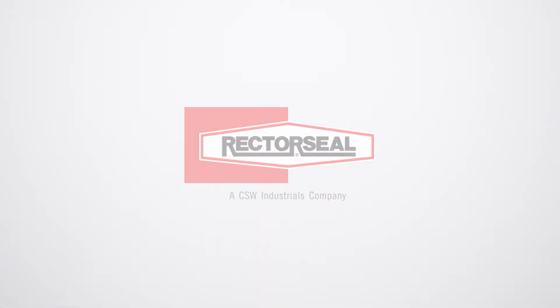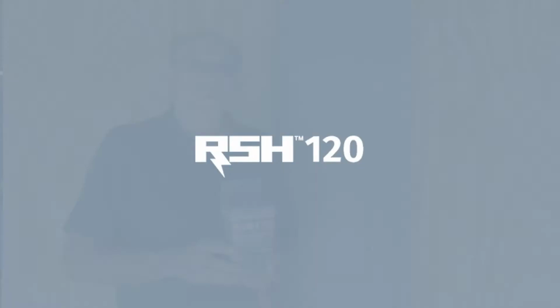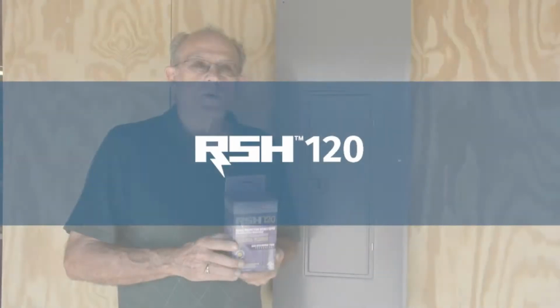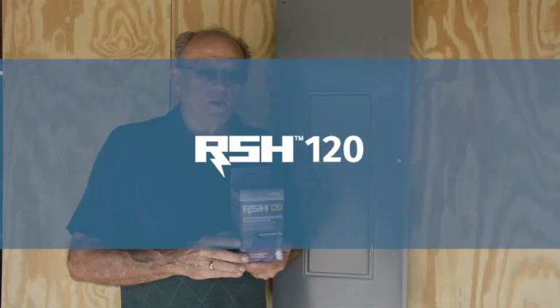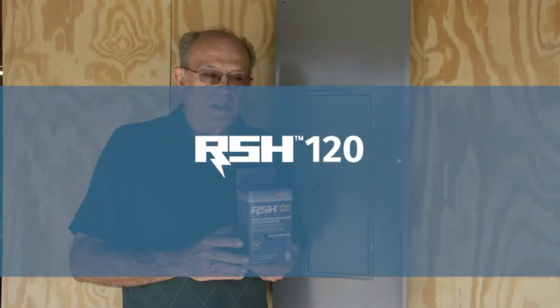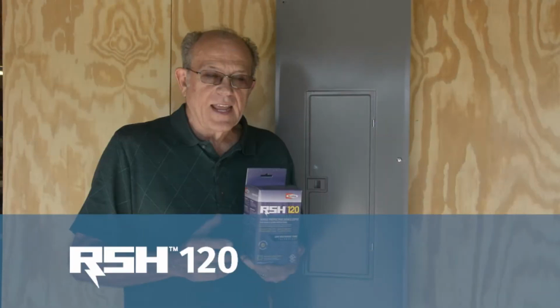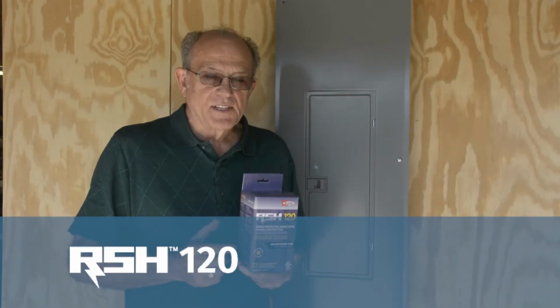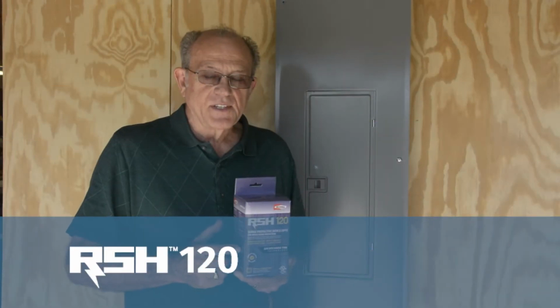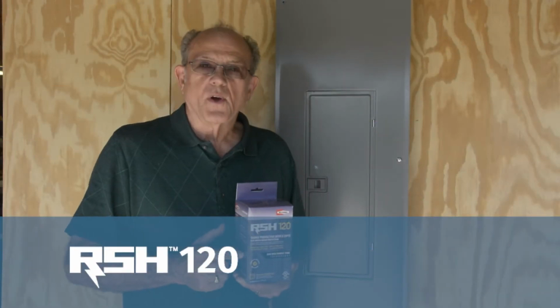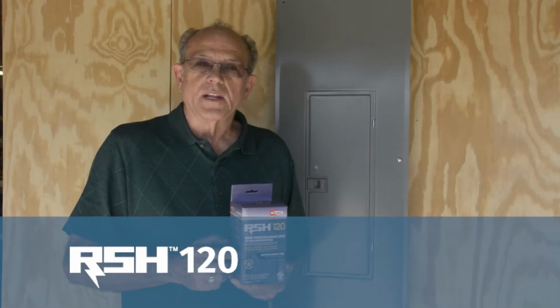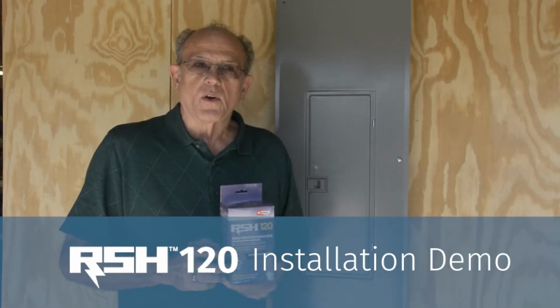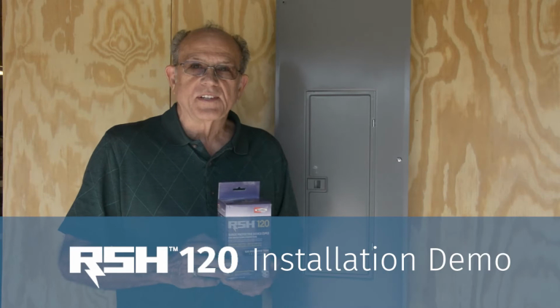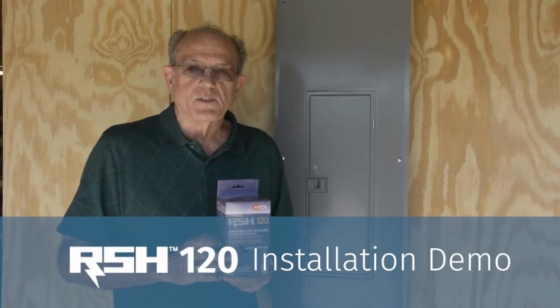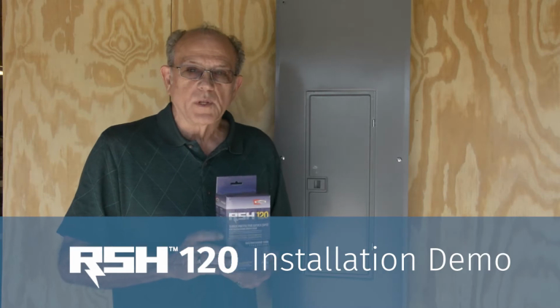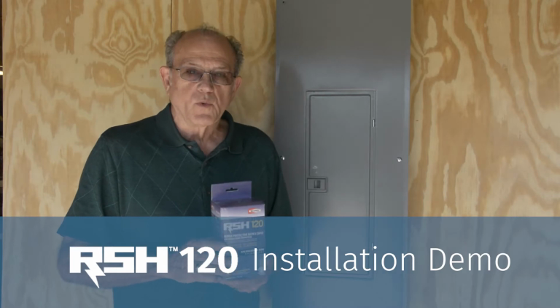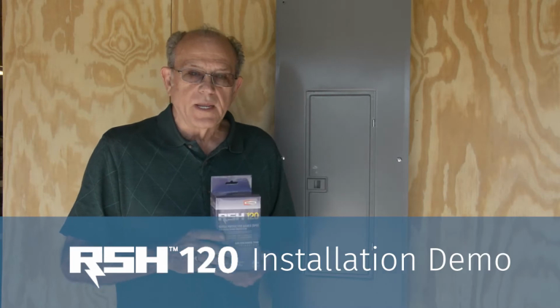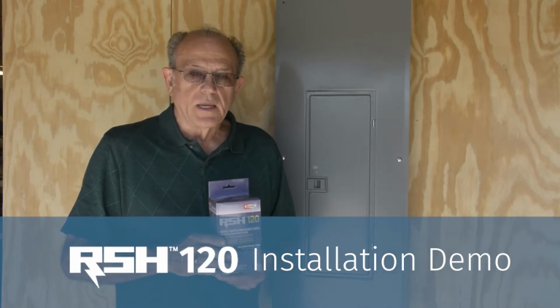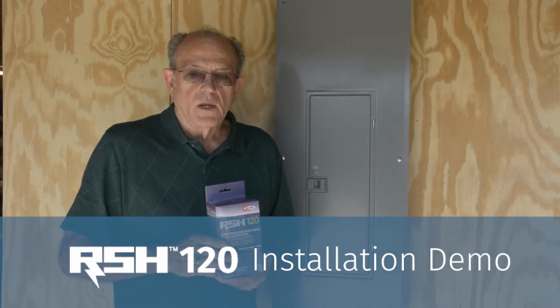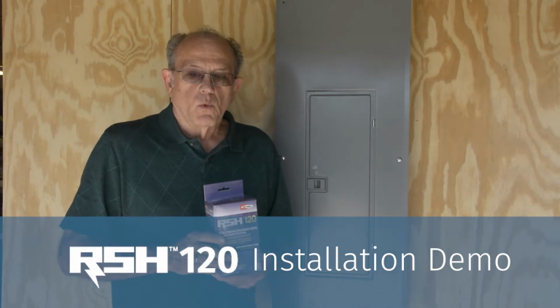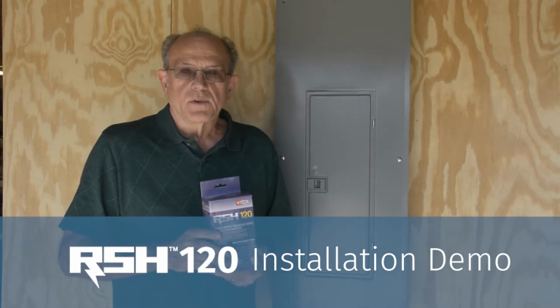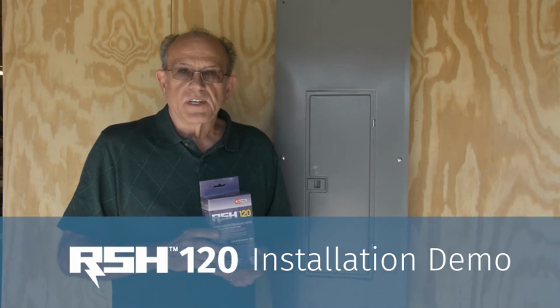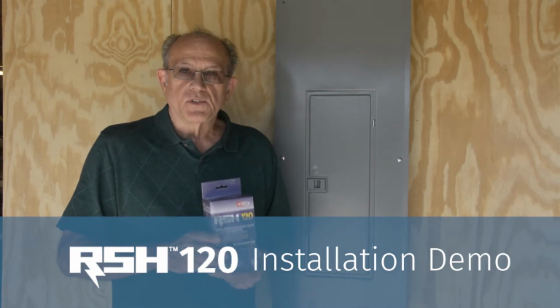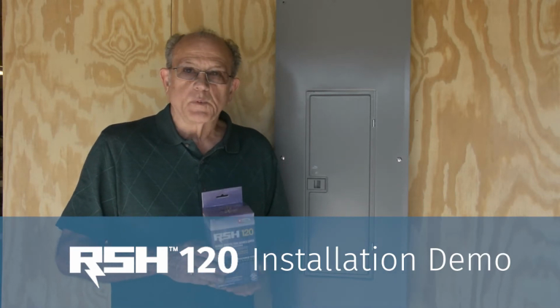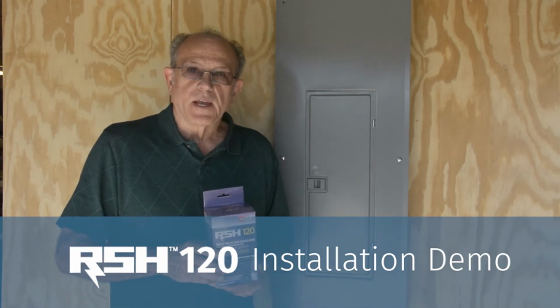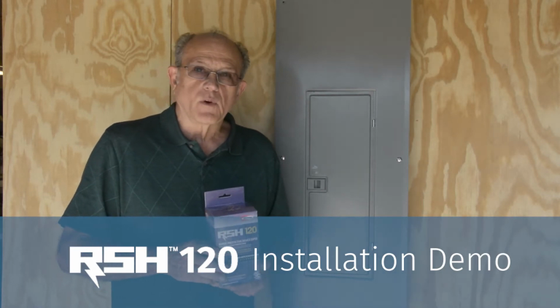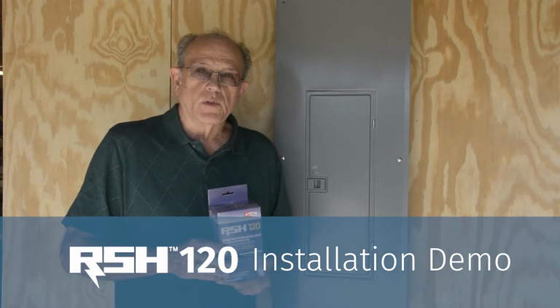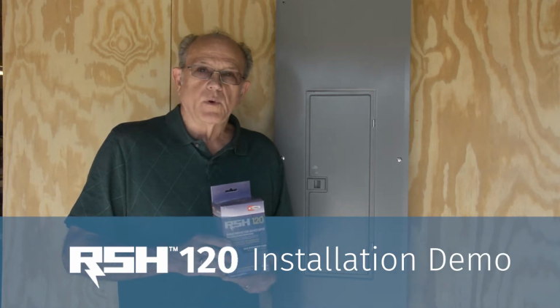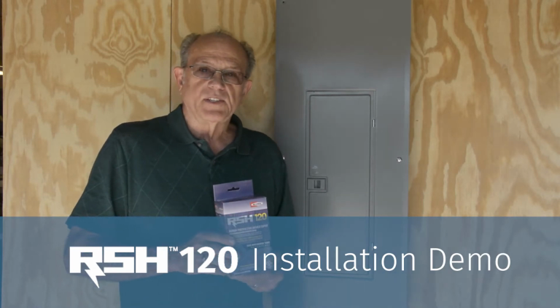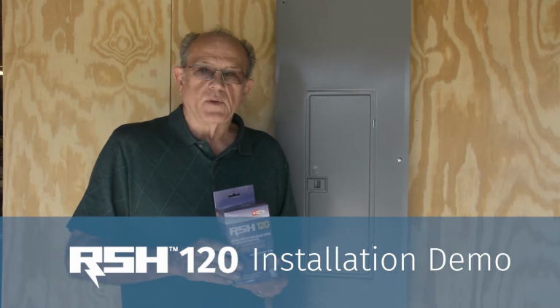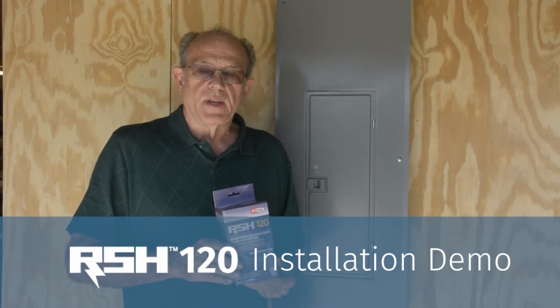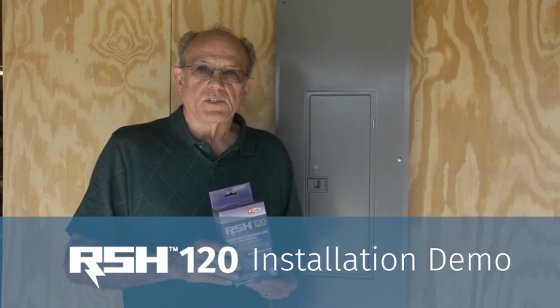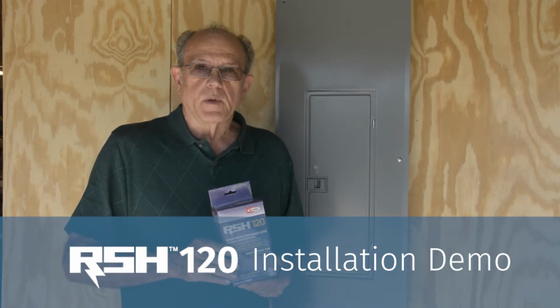What we are doing today is installing an RSH 120 RetroSeal surge protector onto a single phase circuit.